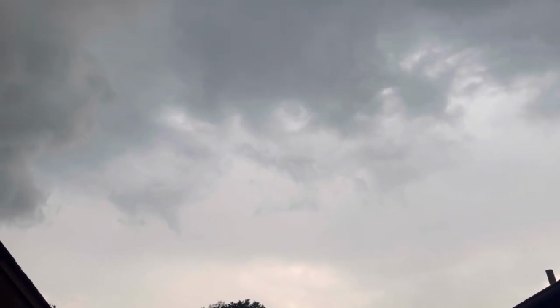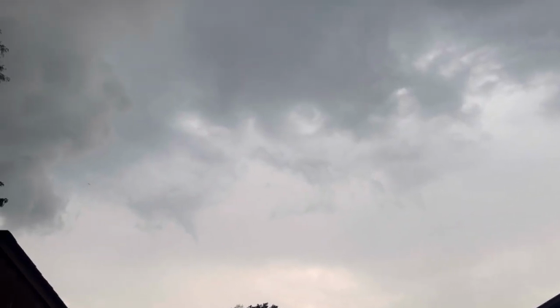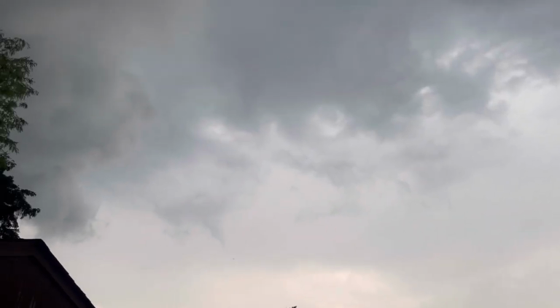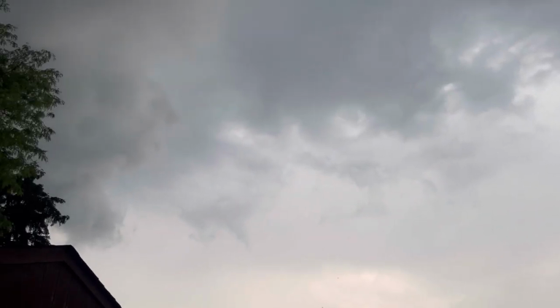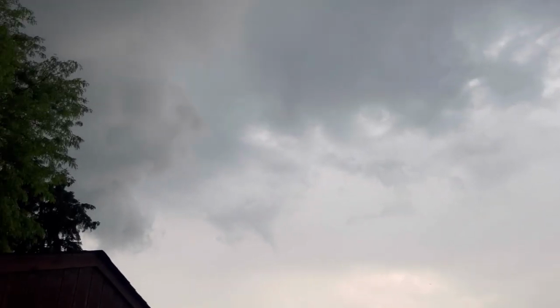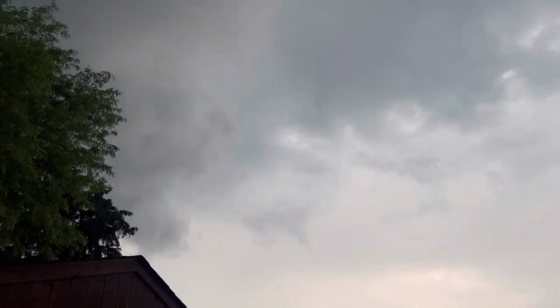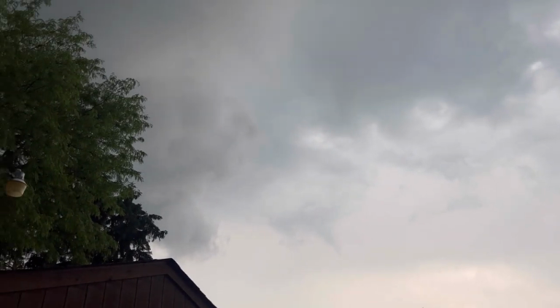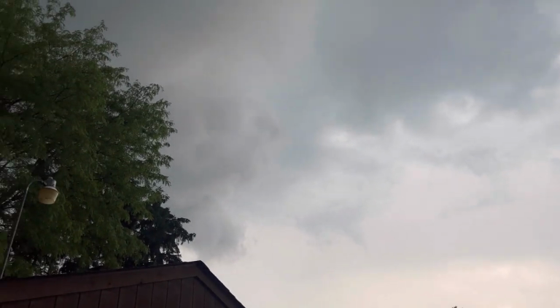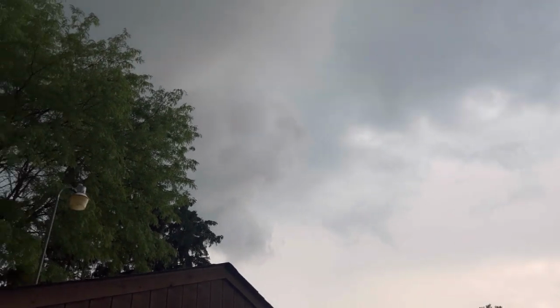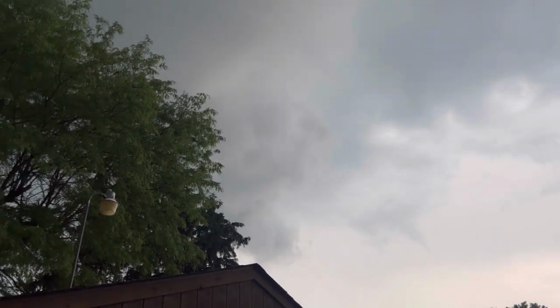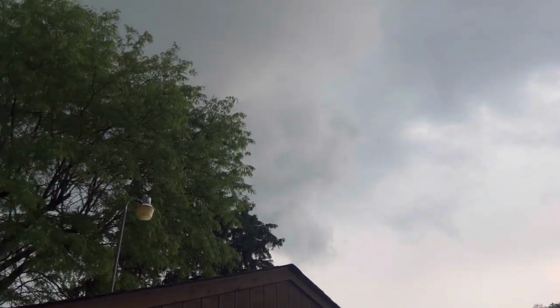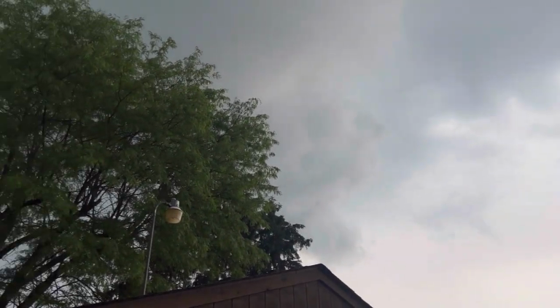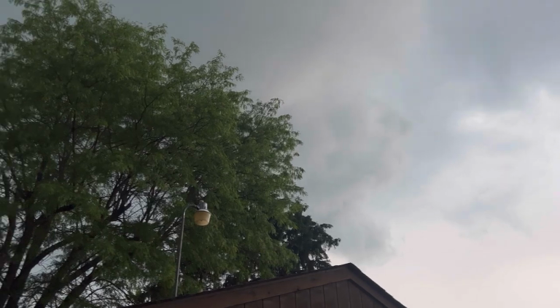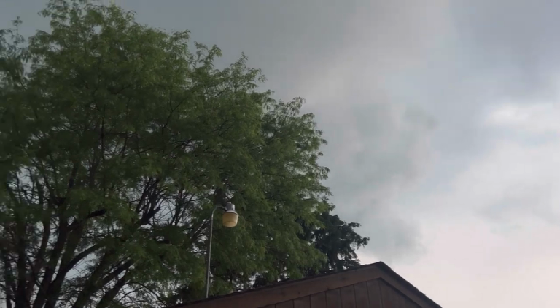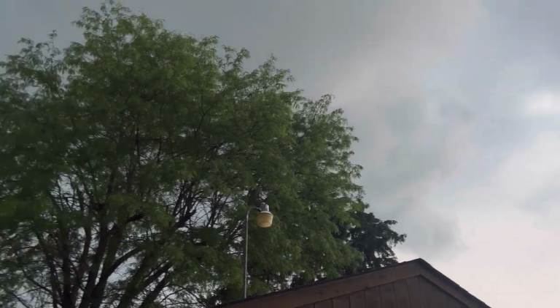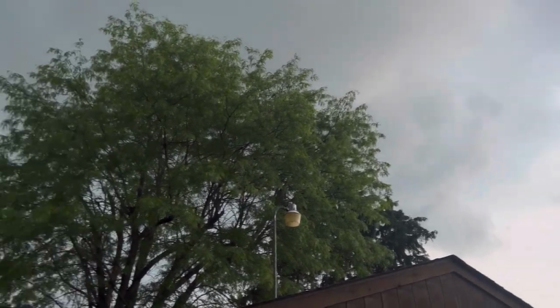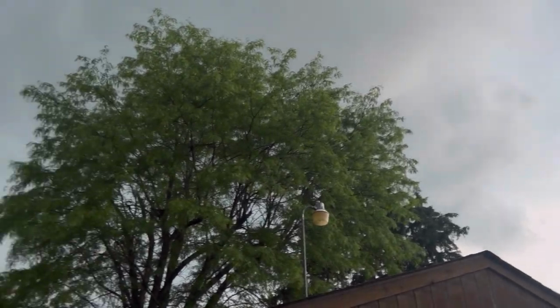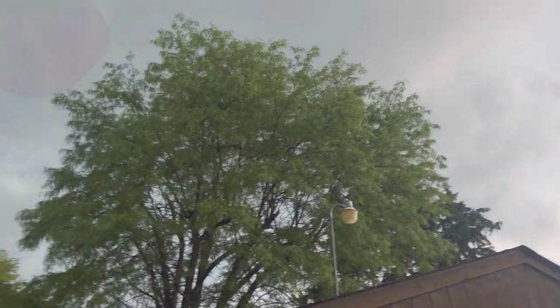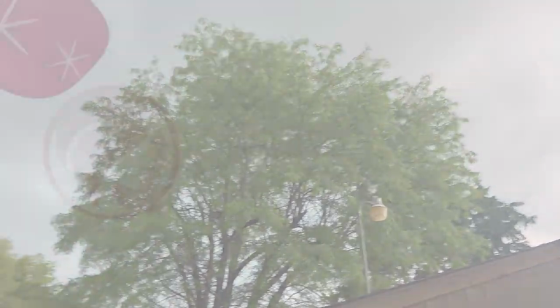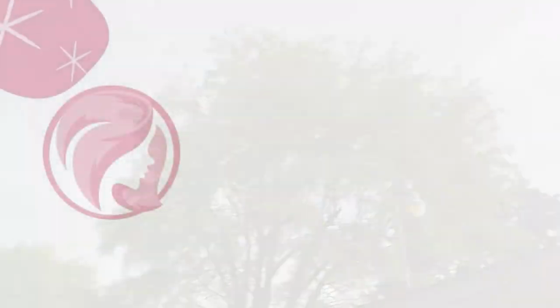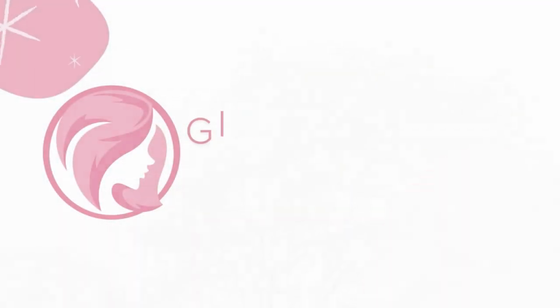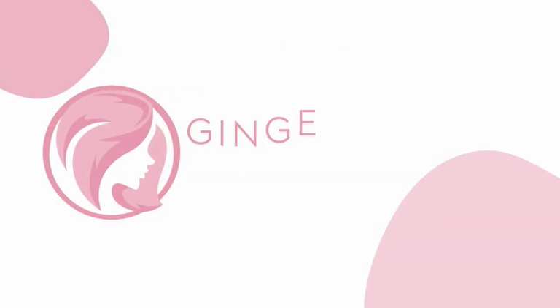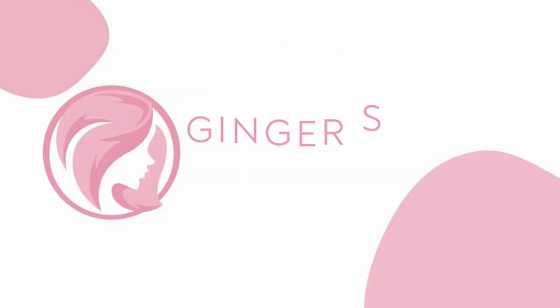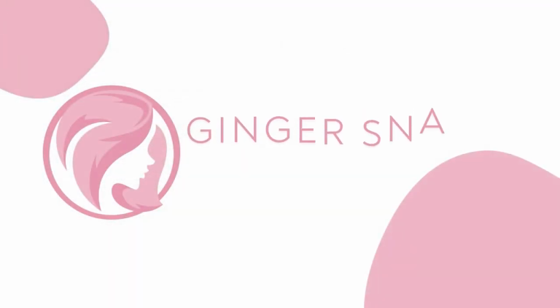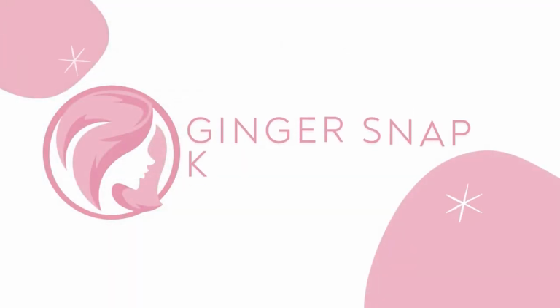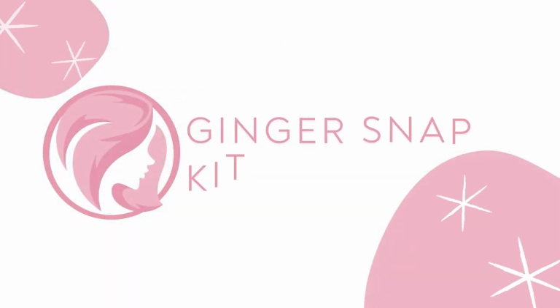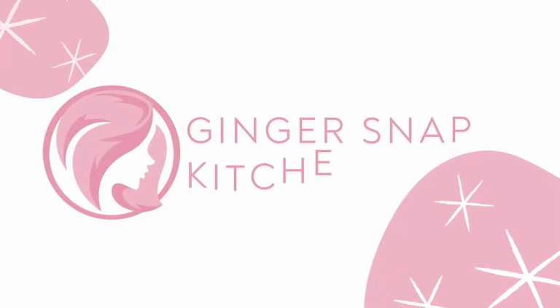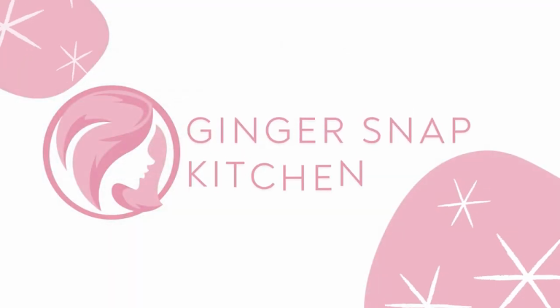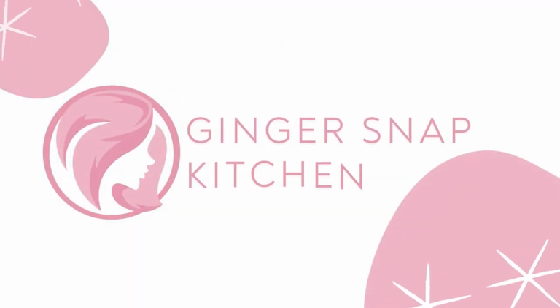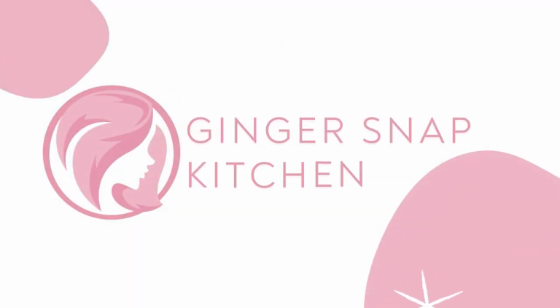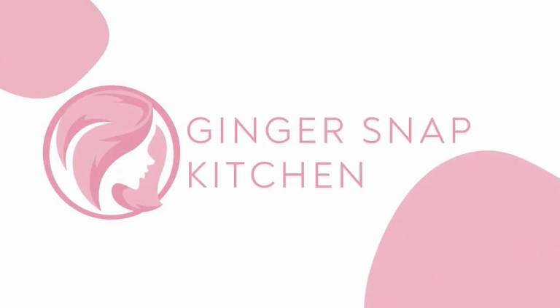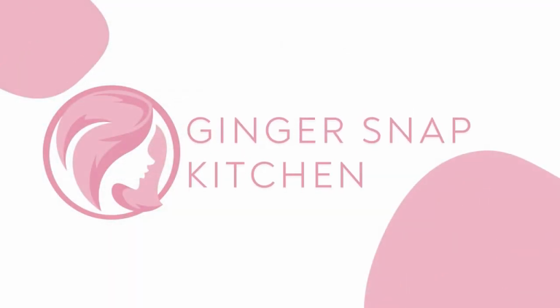Welcome back to my kitchen, or if you're new here, my name is Stephanie, and this is Ginger Snap Kitchen.